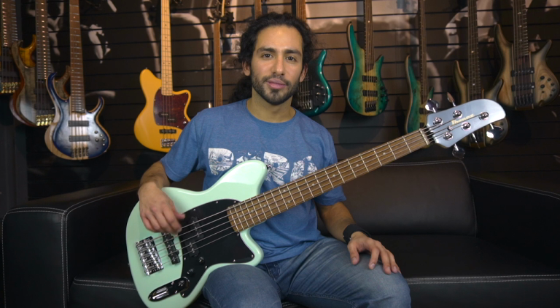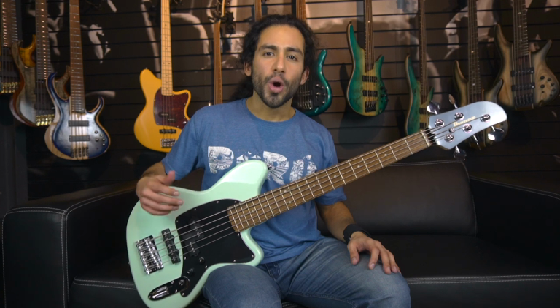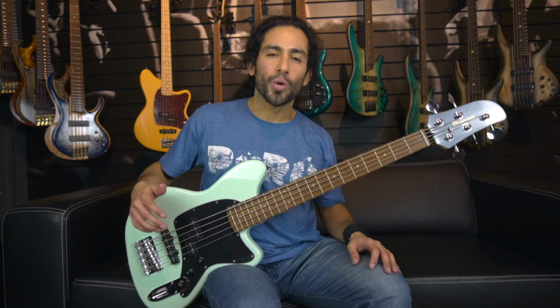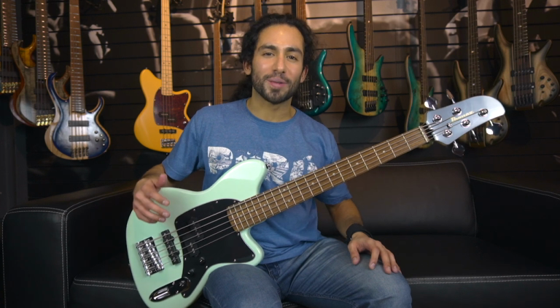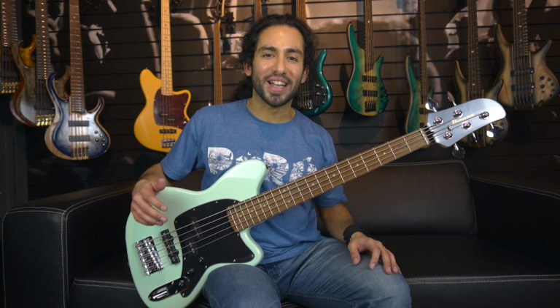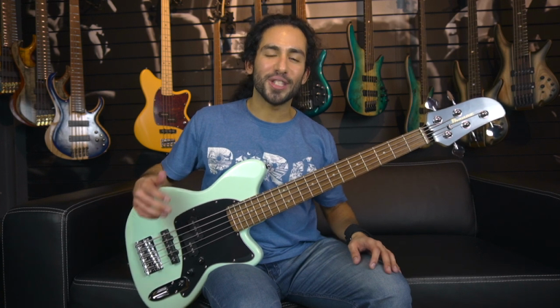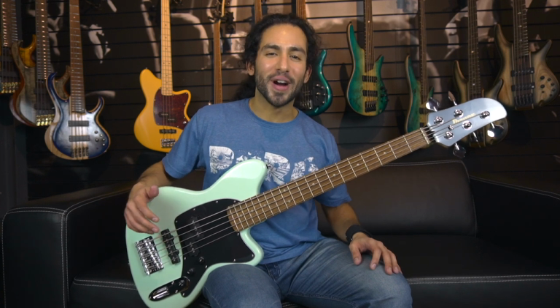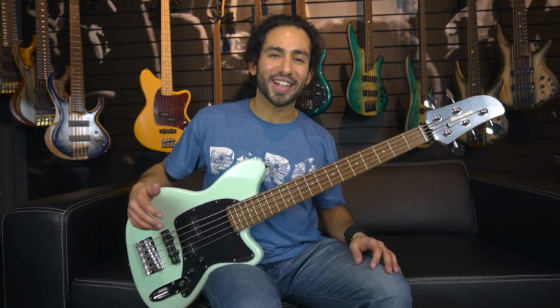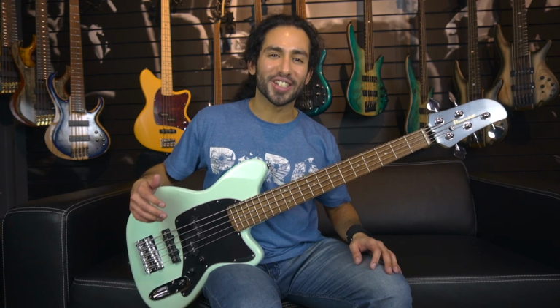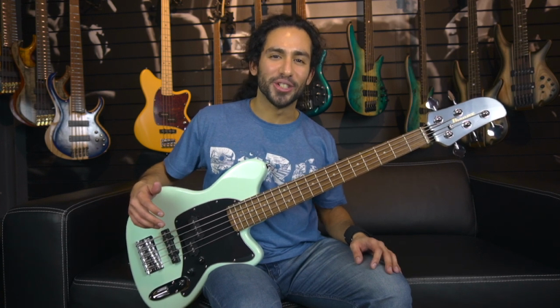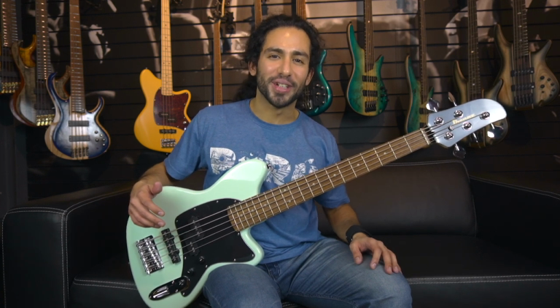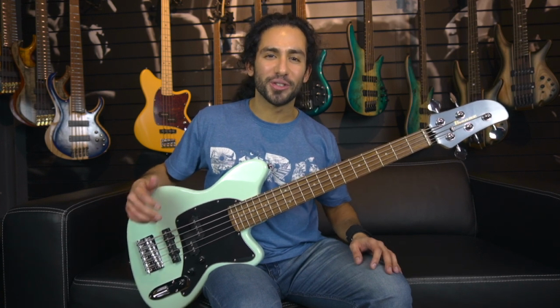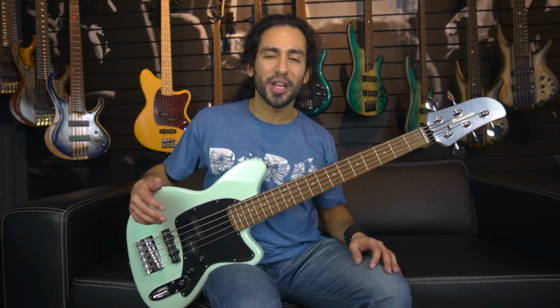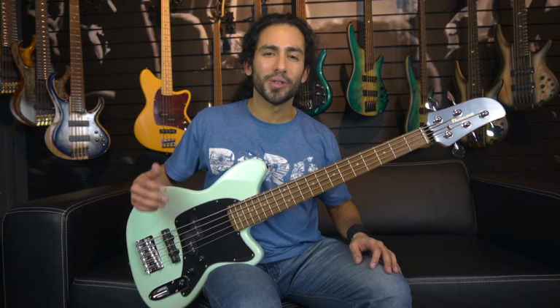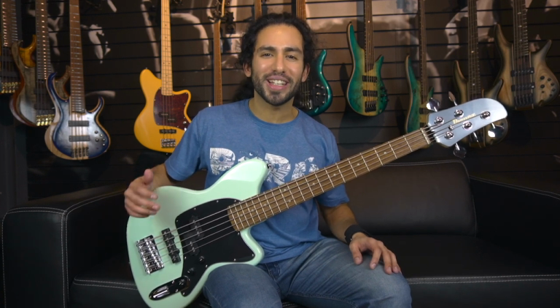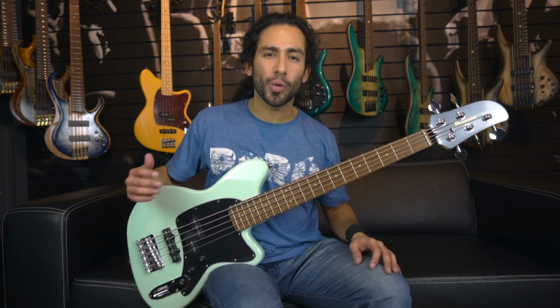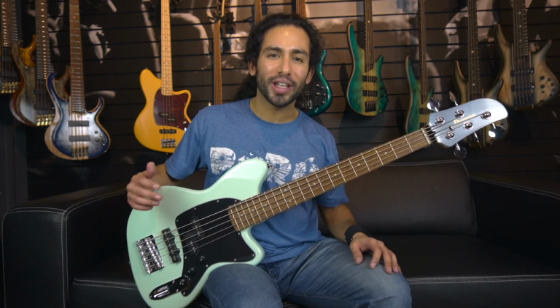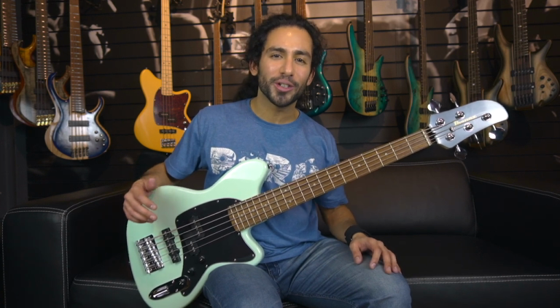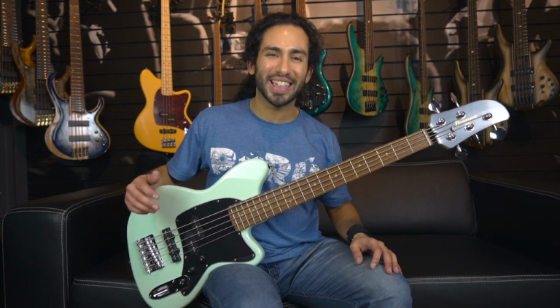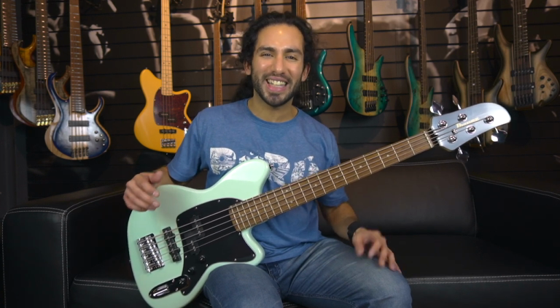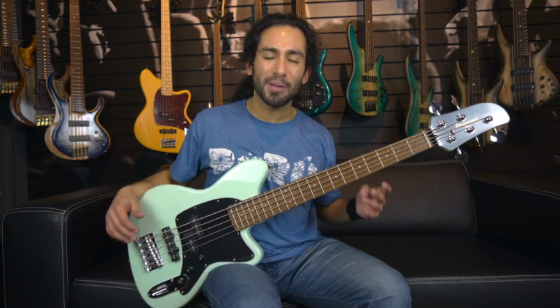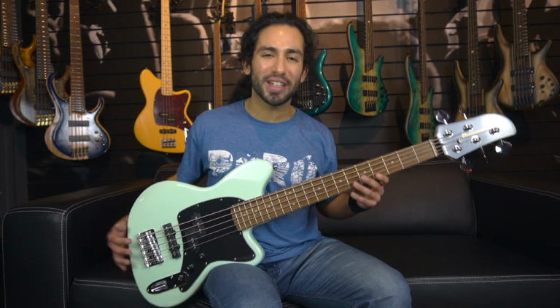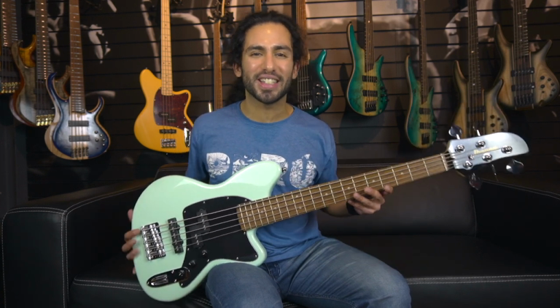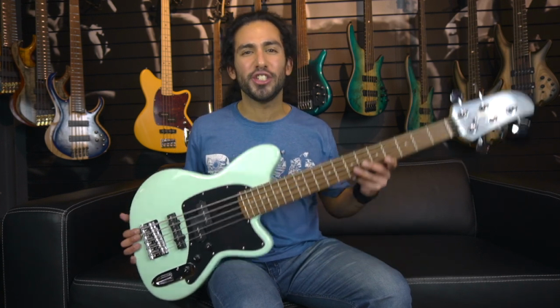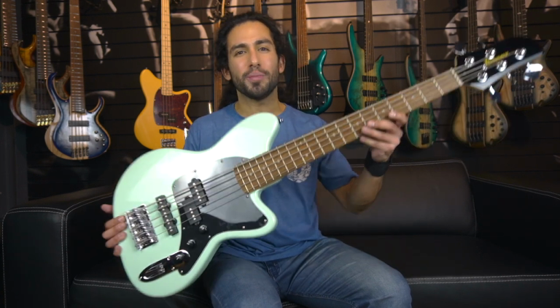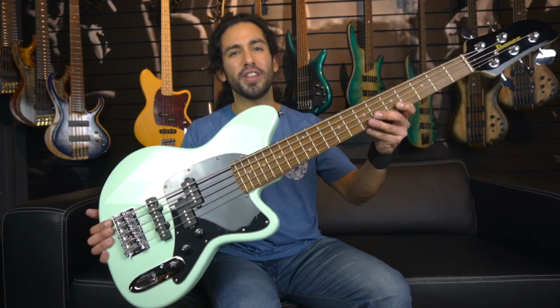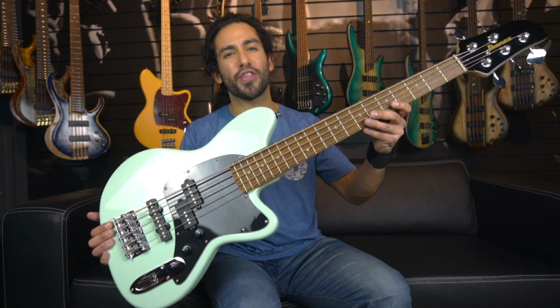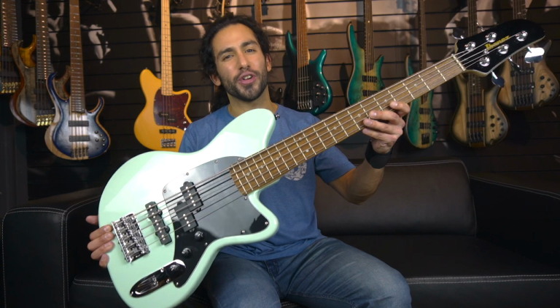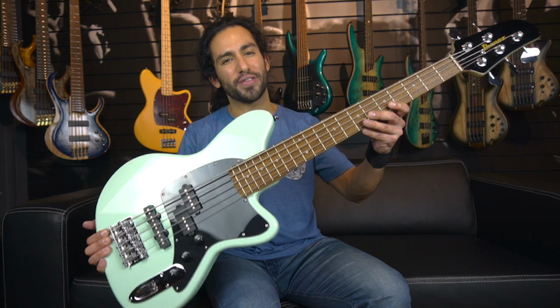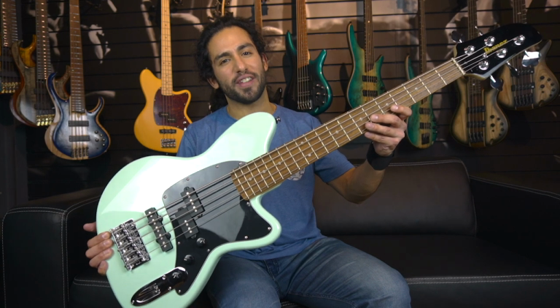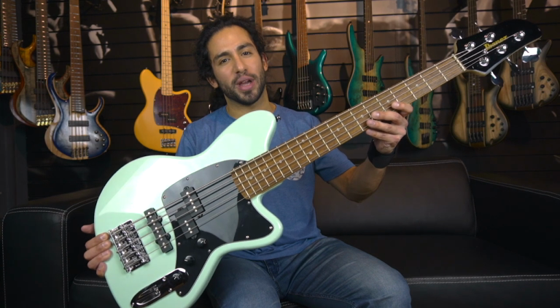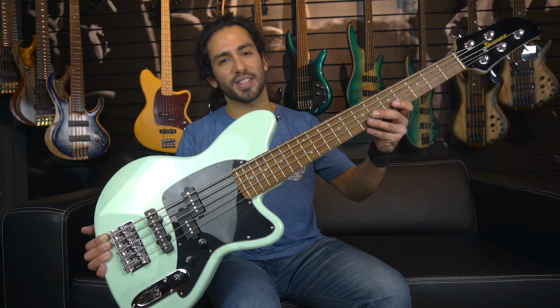What's up guys, Ivan Carranza here and today we're taking a quick look at the Ibanez TMB-35 bass.